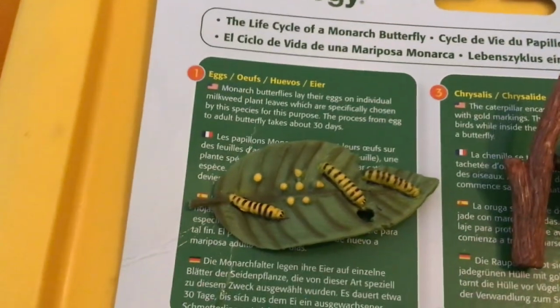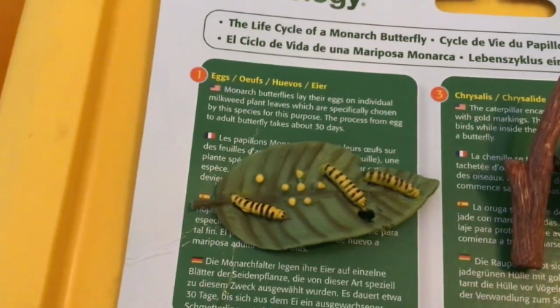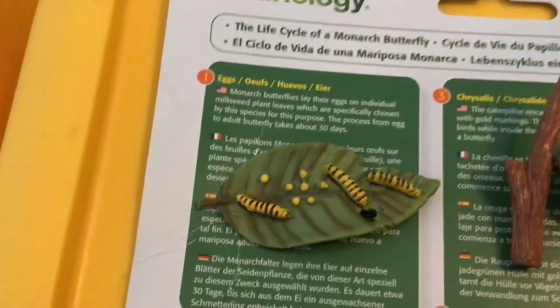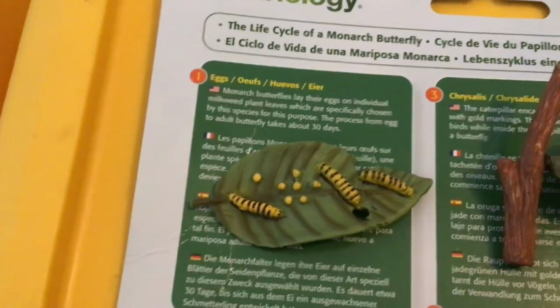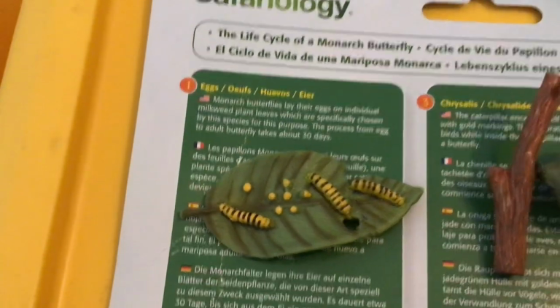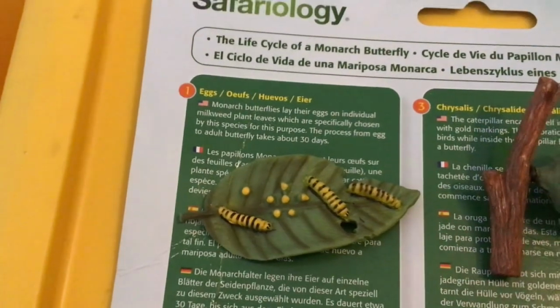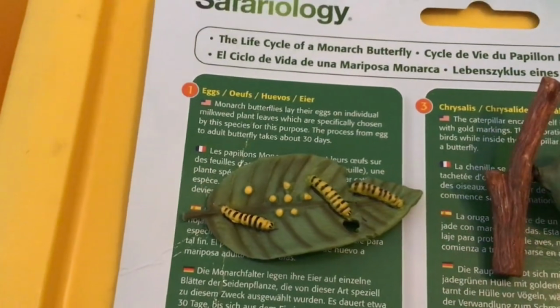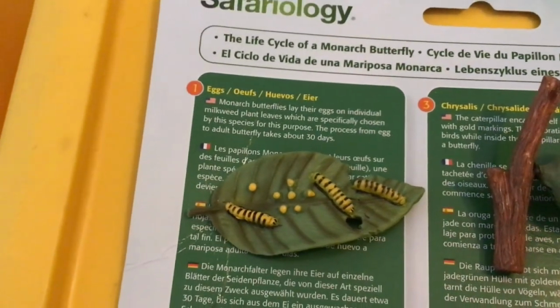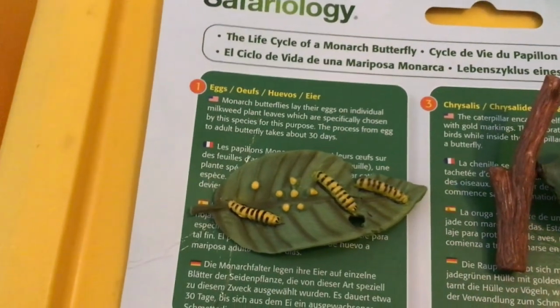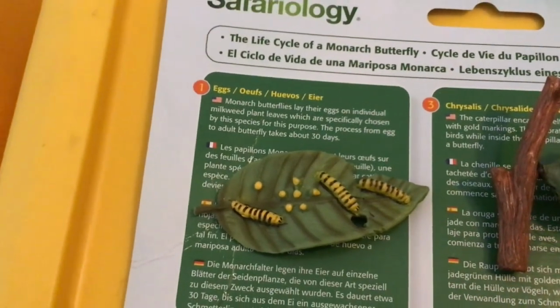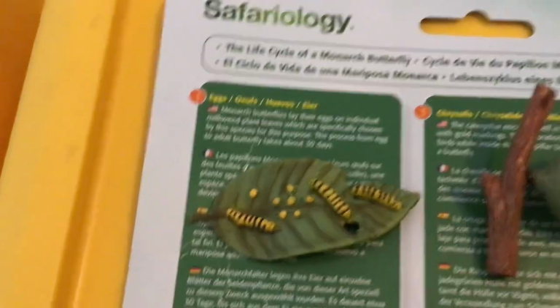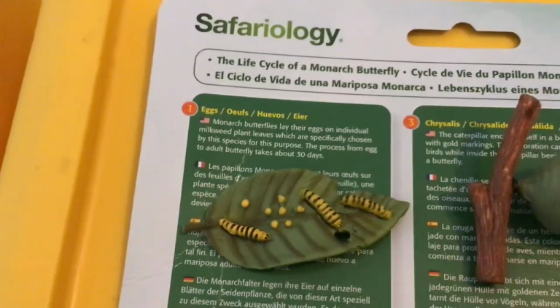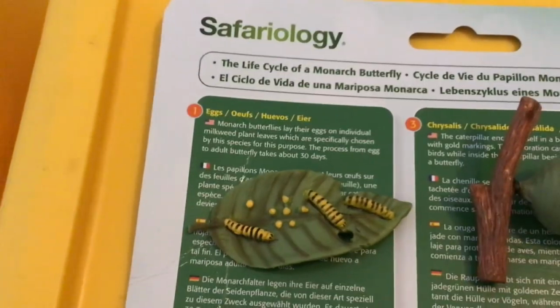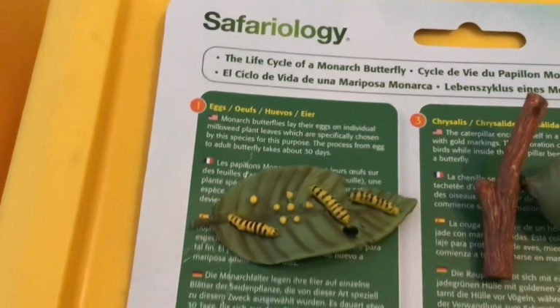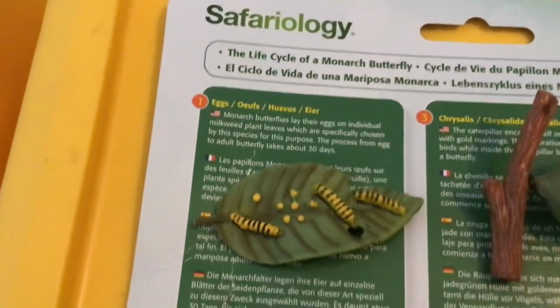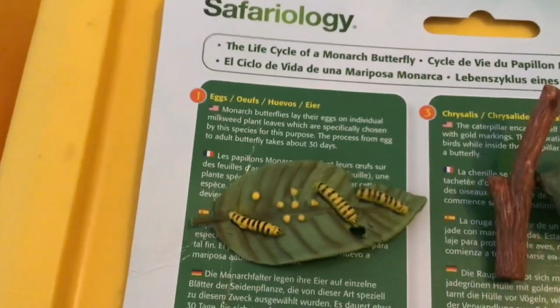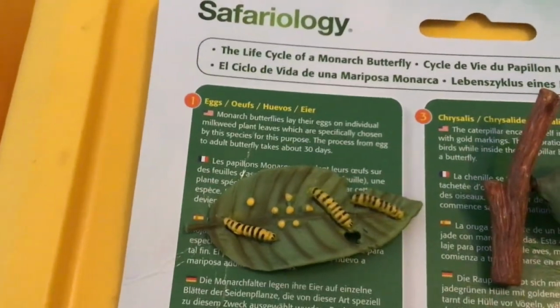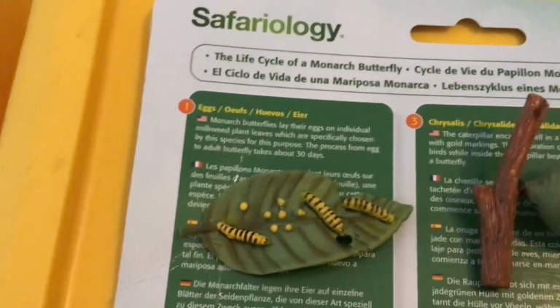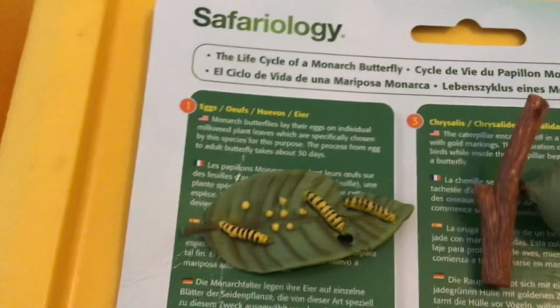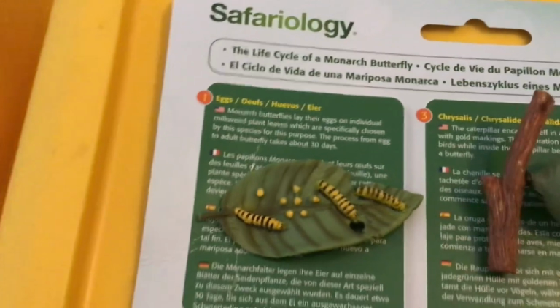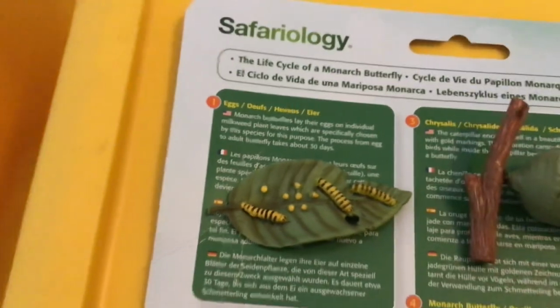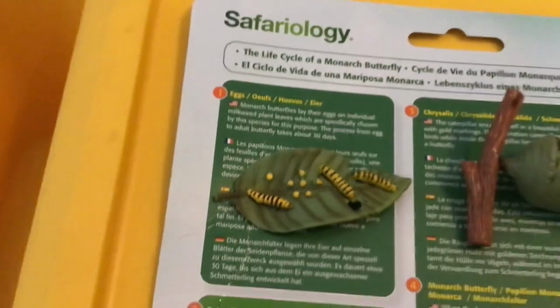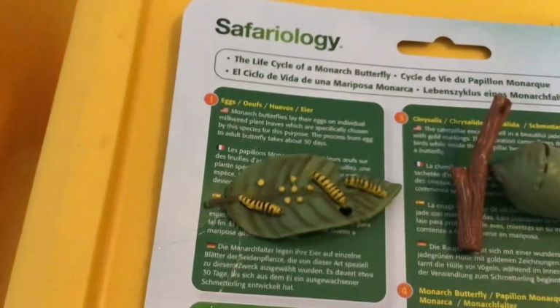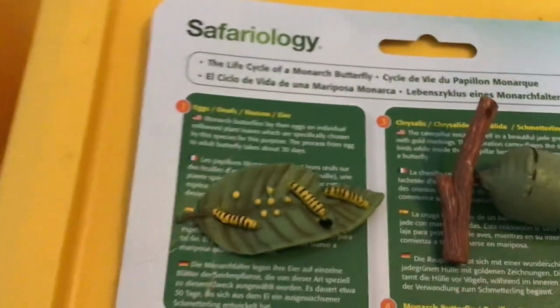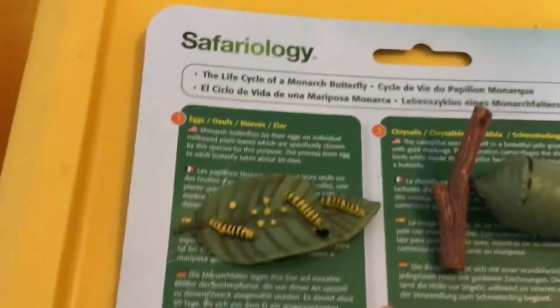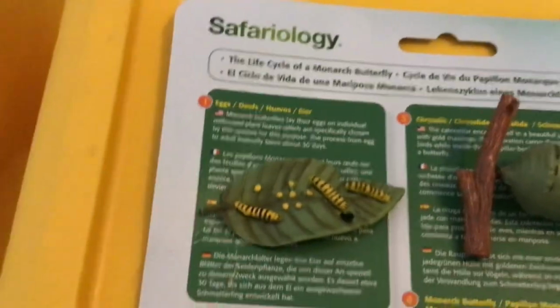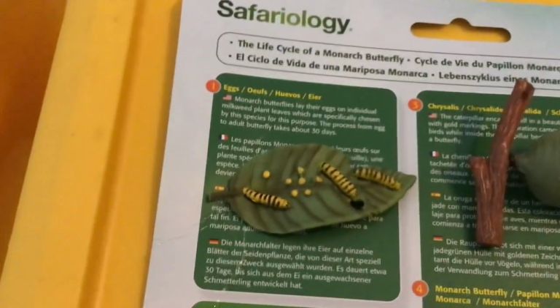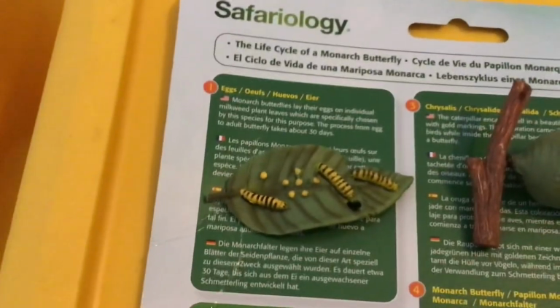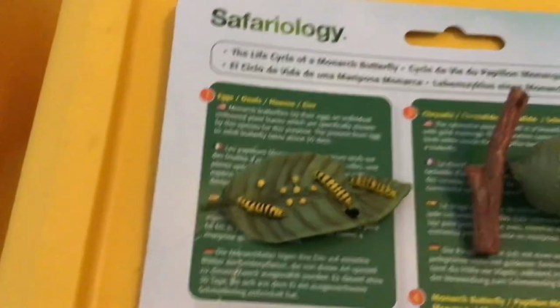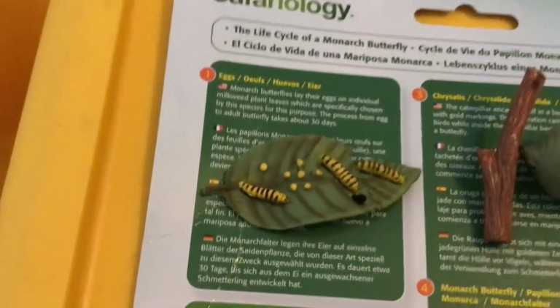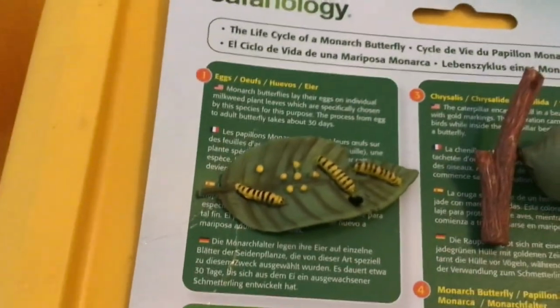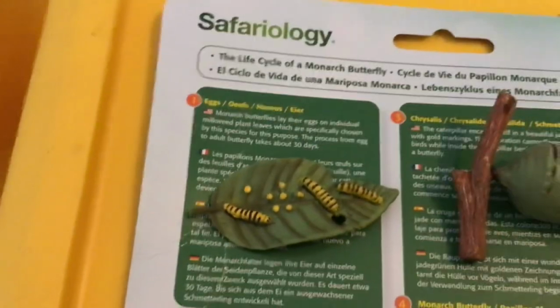Hey guys, this is Brie Dazzle and today we're going to be learning and reviewing the life cycle of a monarch butterfly.